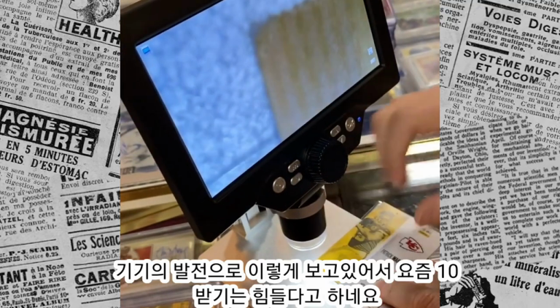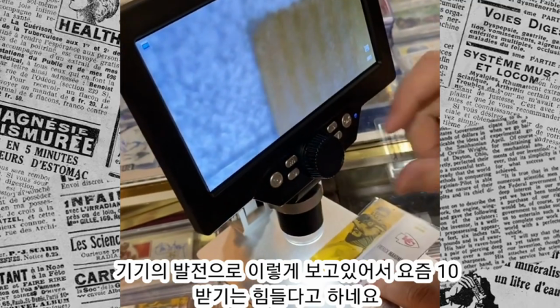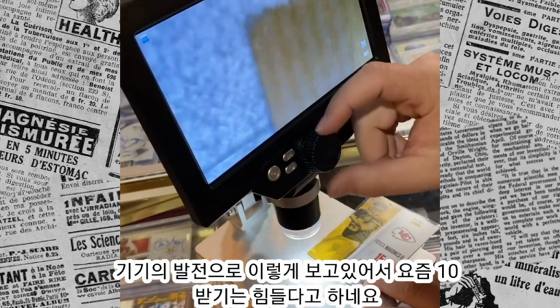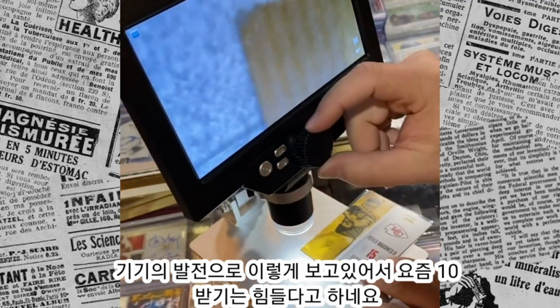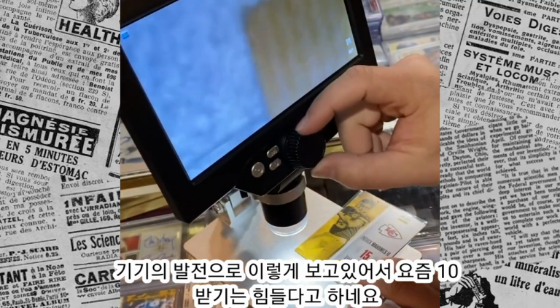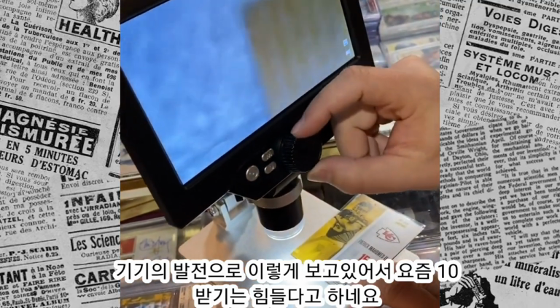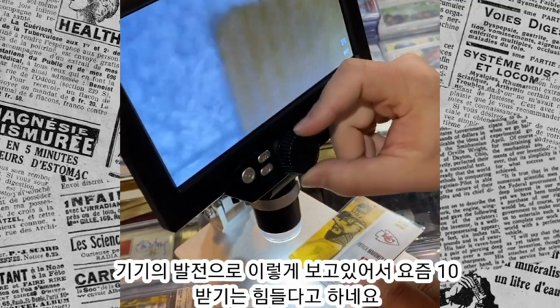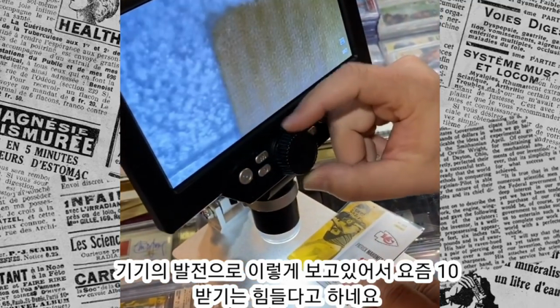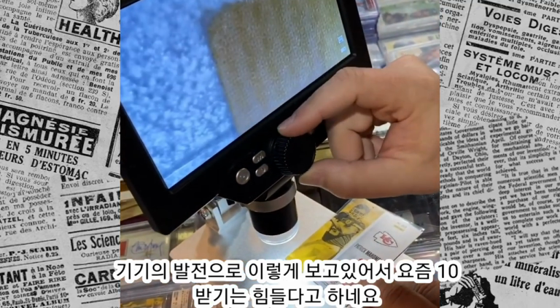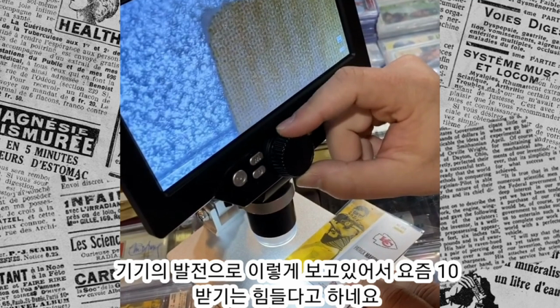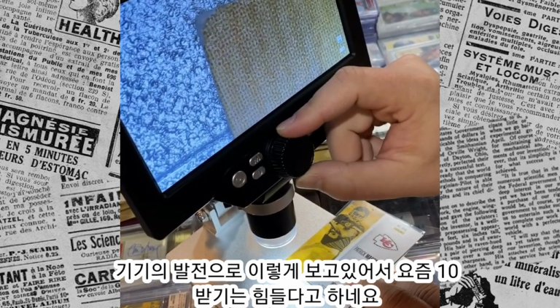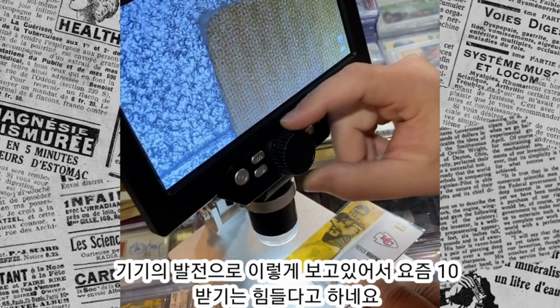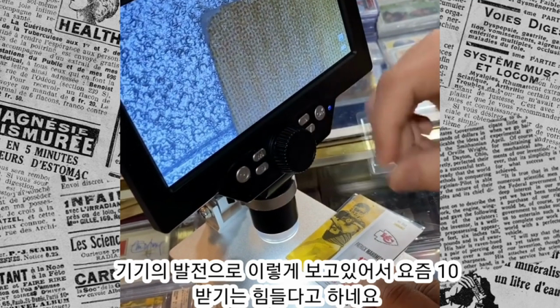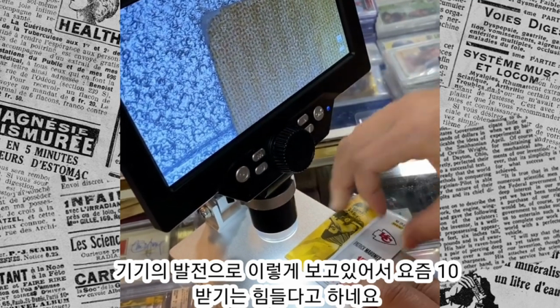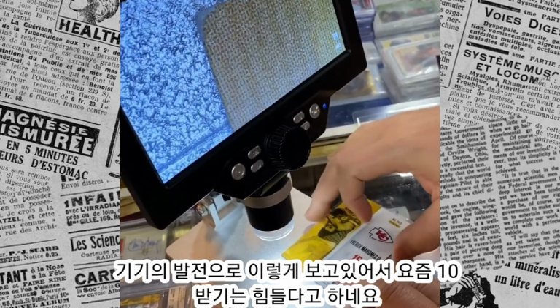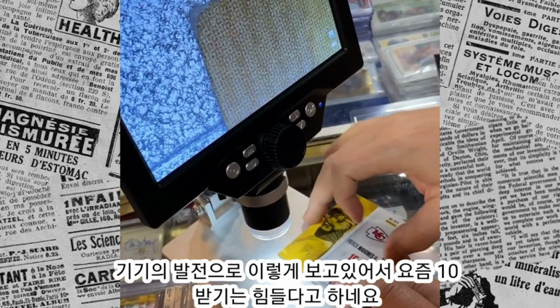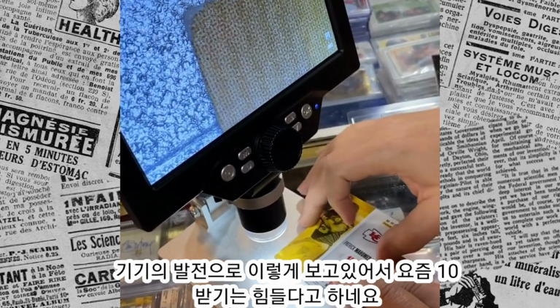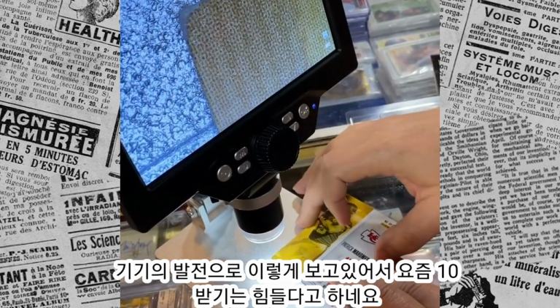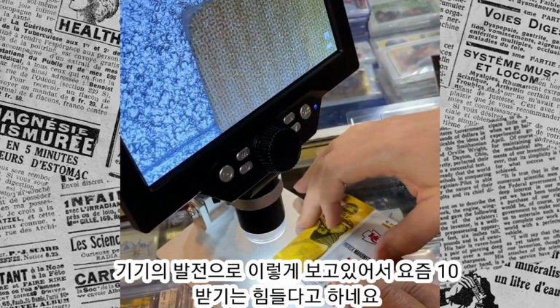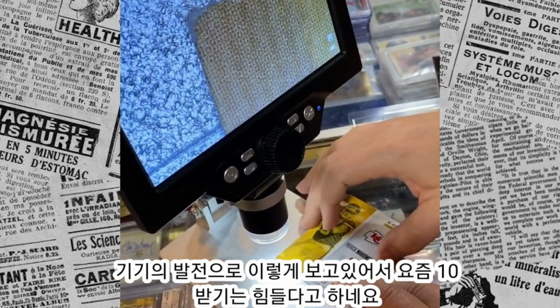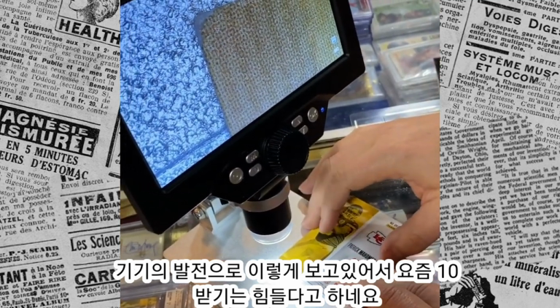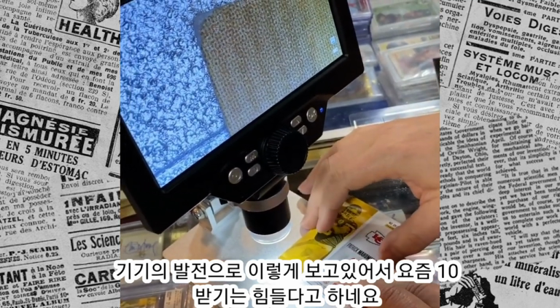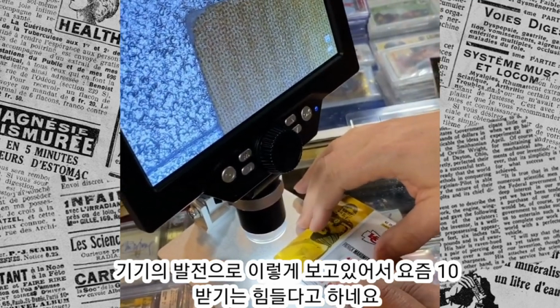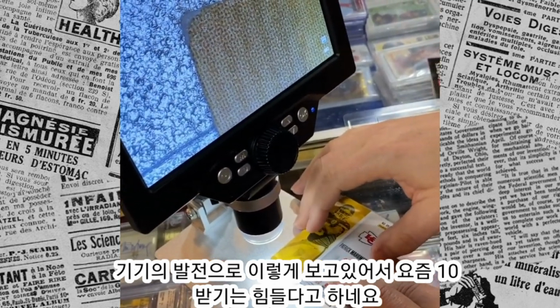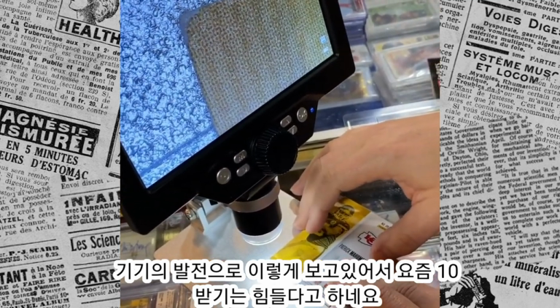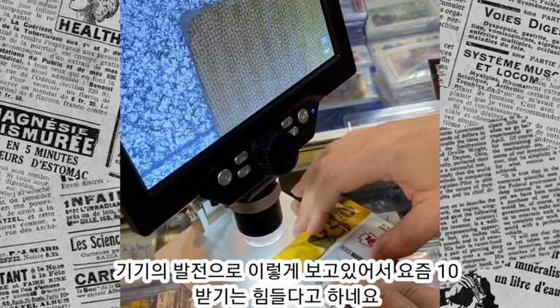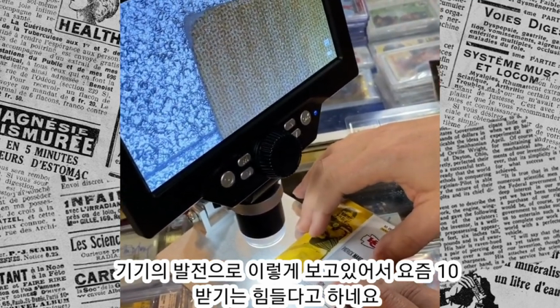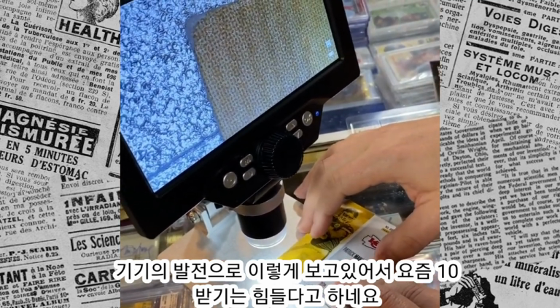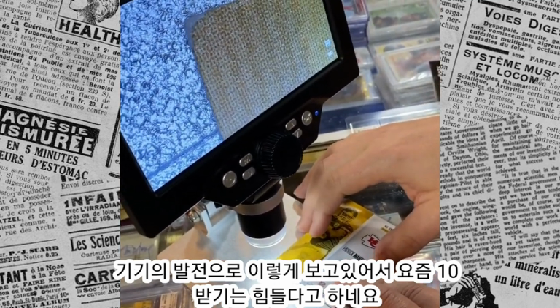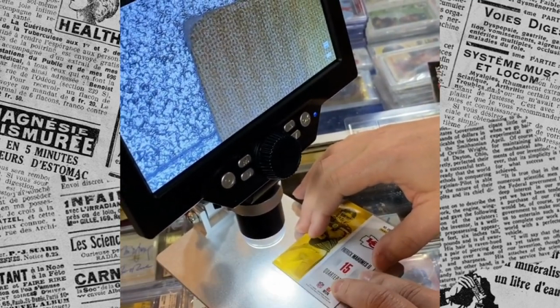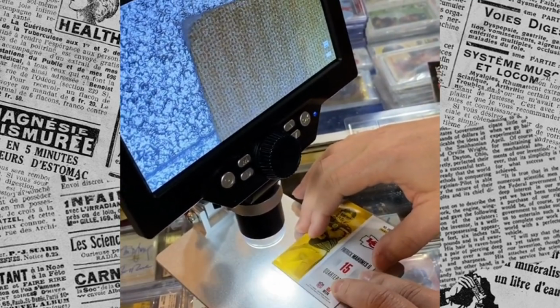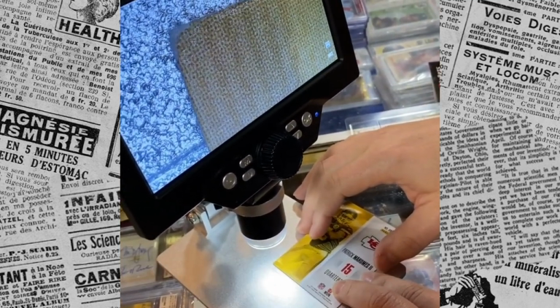We are going to get a rule — actually, instead of a little magnifier that you, you know, use like a little loupe — we are going to look at it under a microscope, actually.